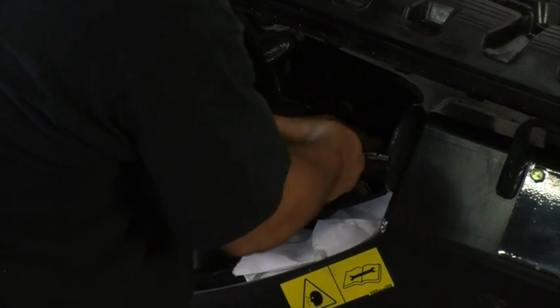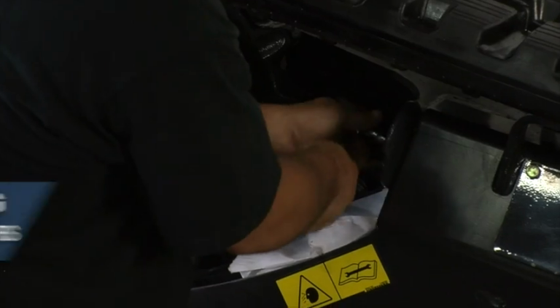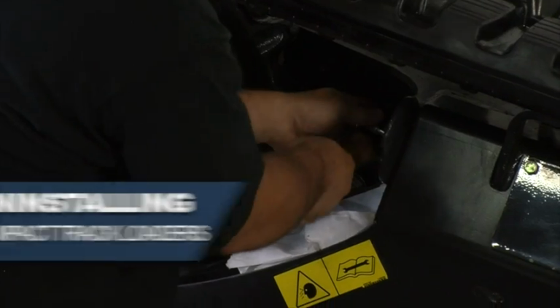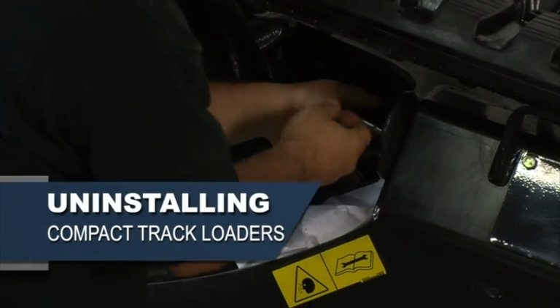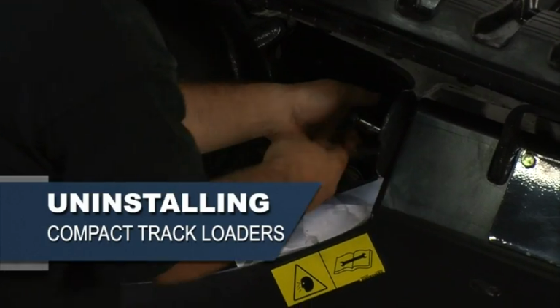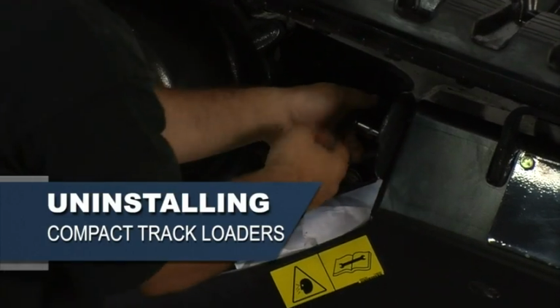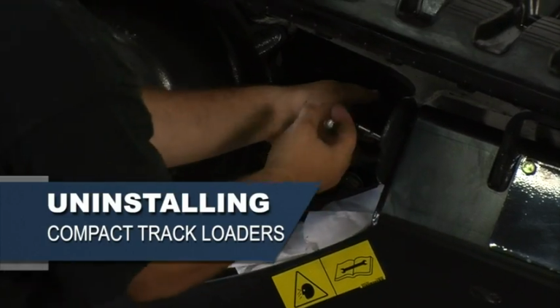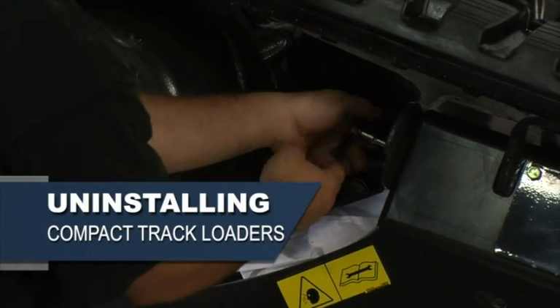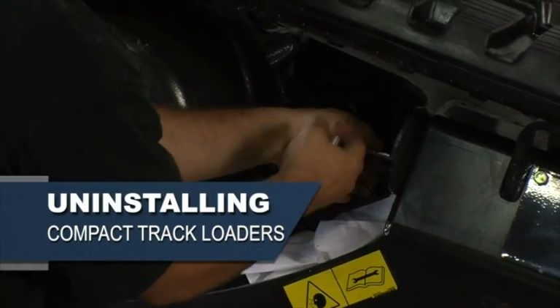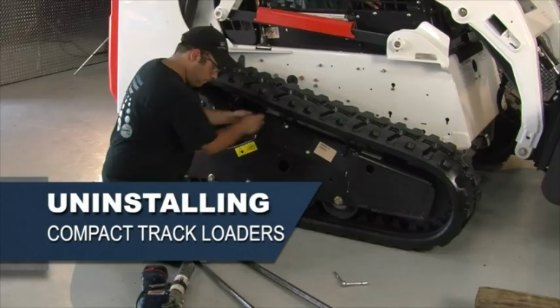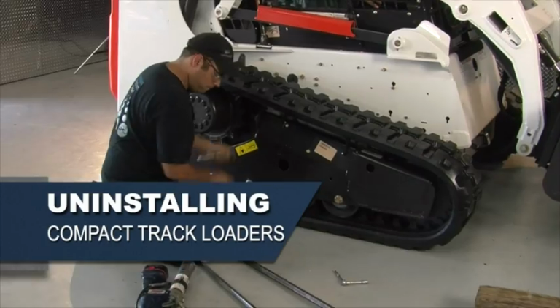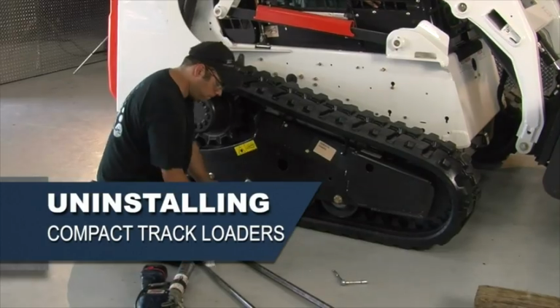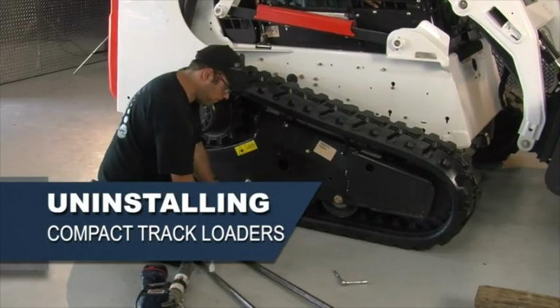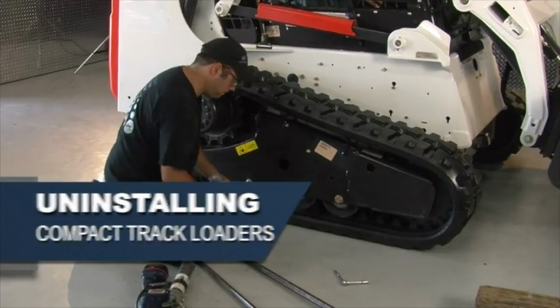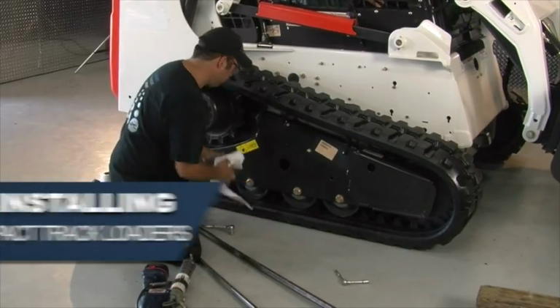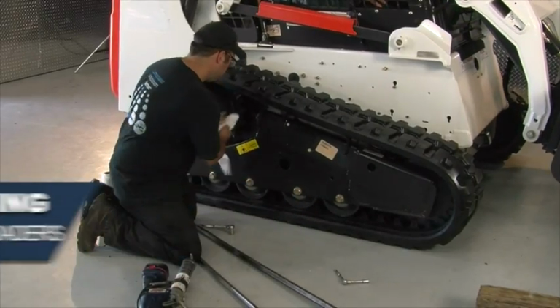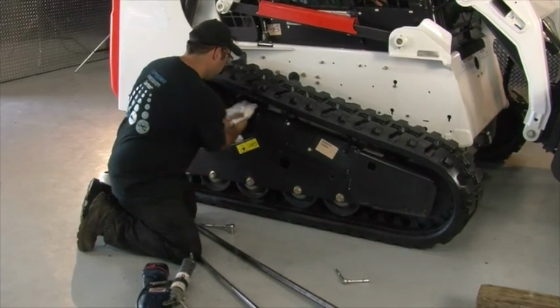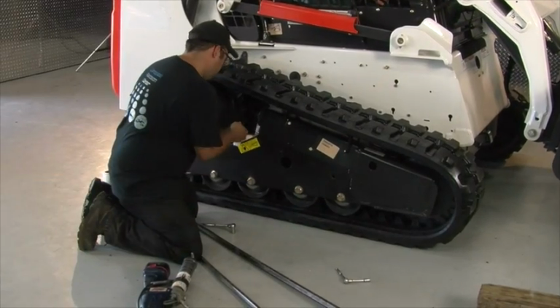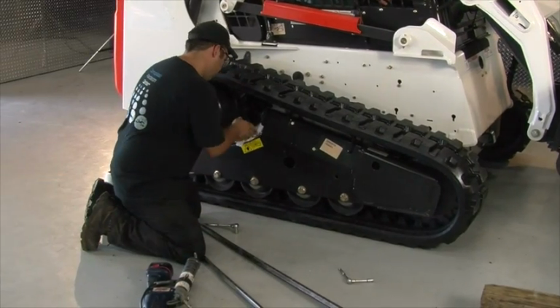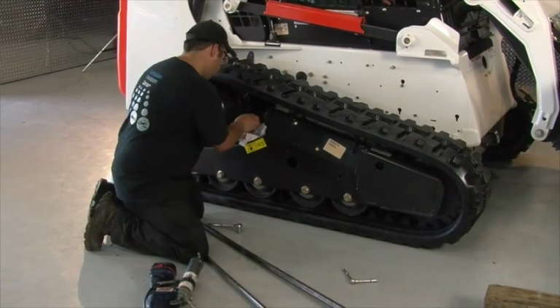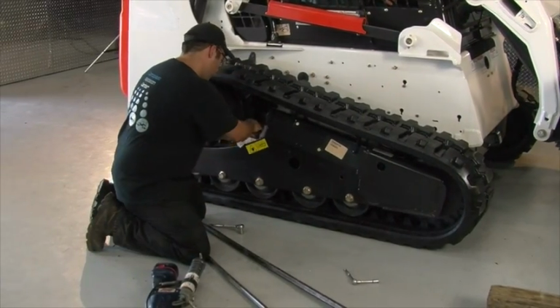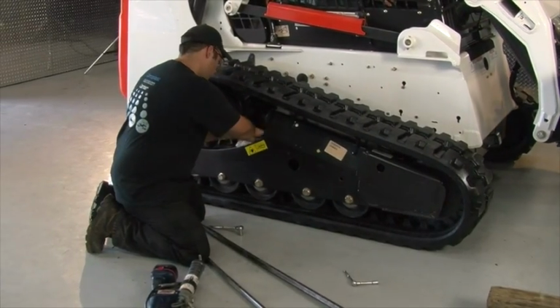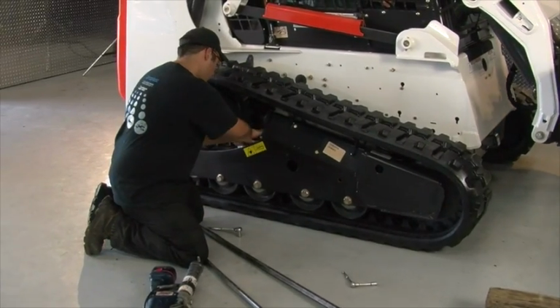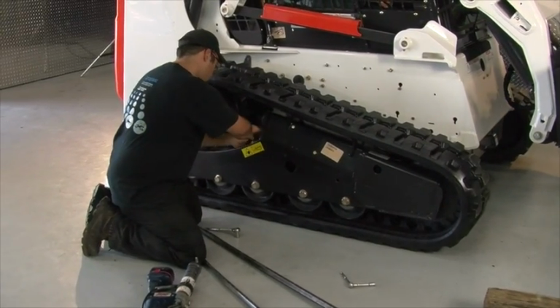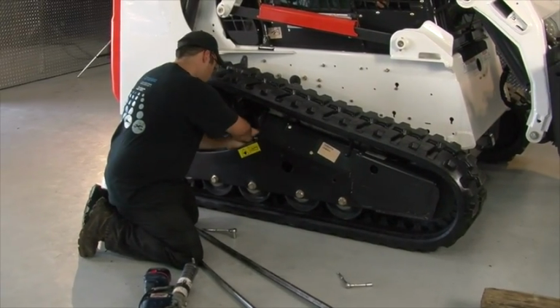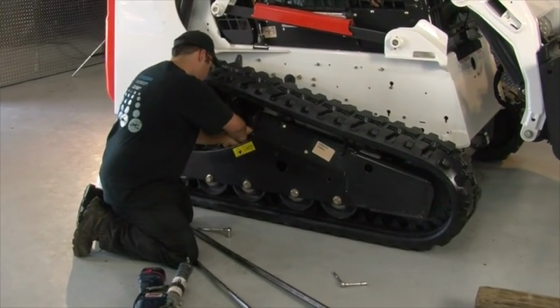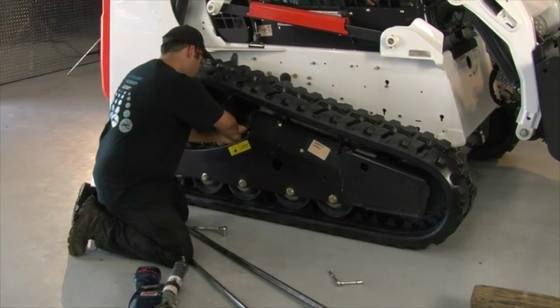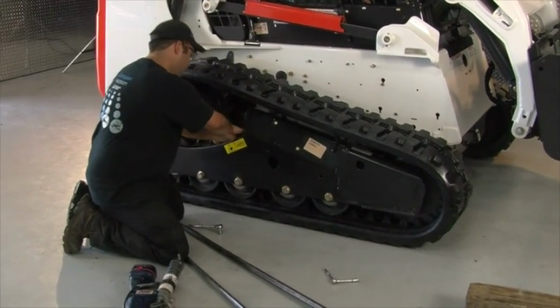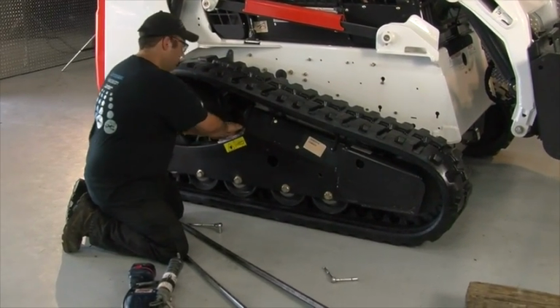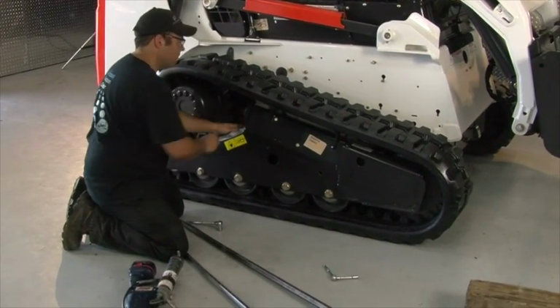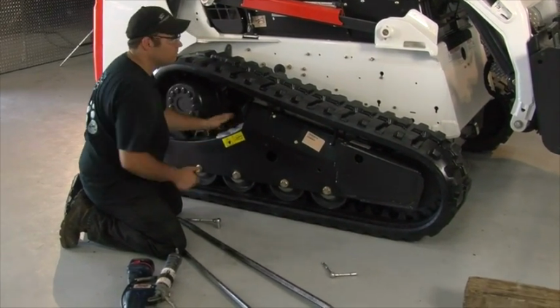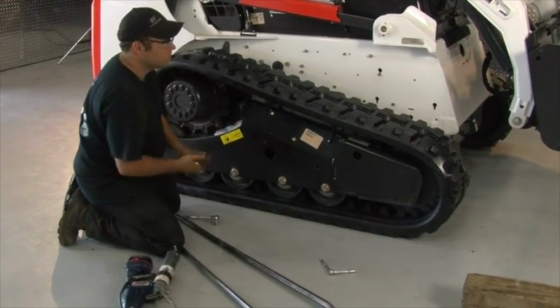Unscrew the zerk fitting to remove the tension and cover with a shop towel to prevent any grease from getting onto the track.